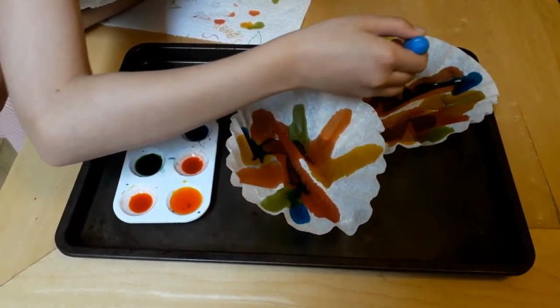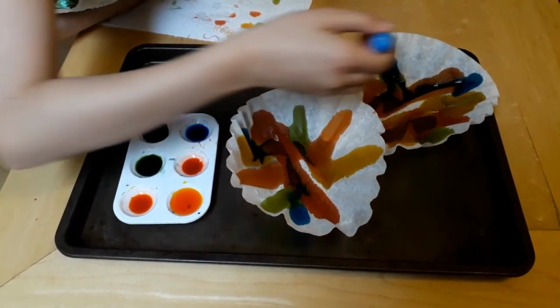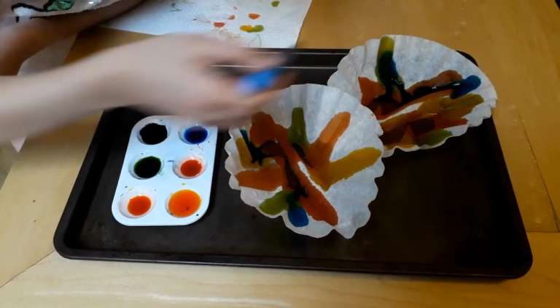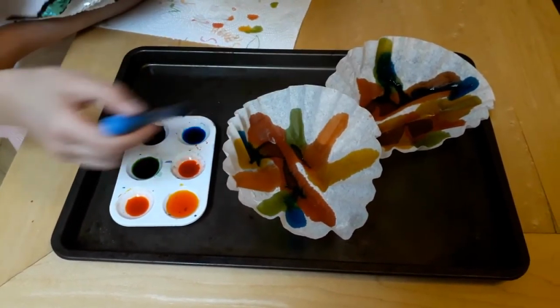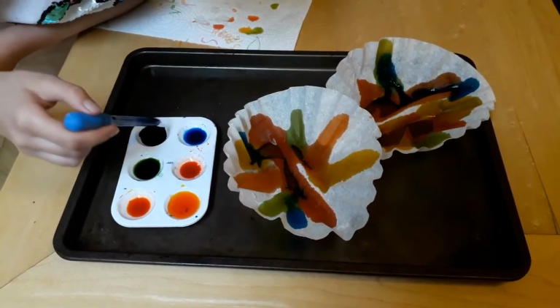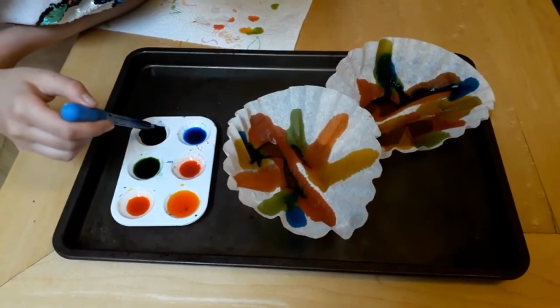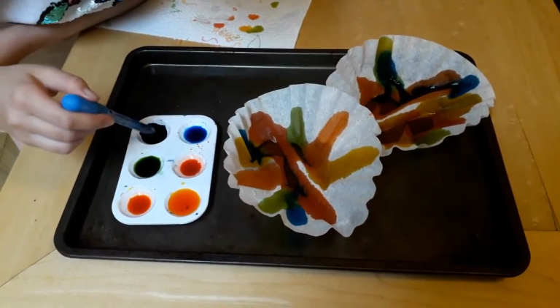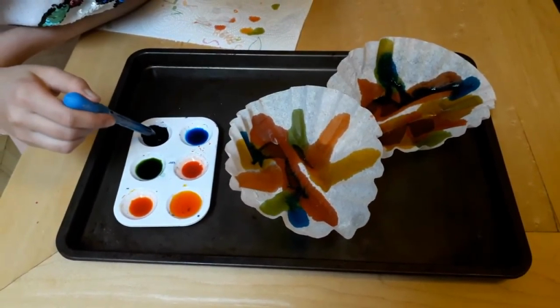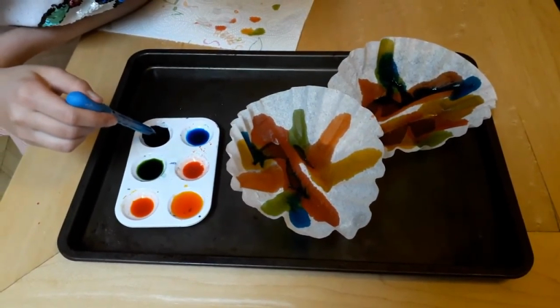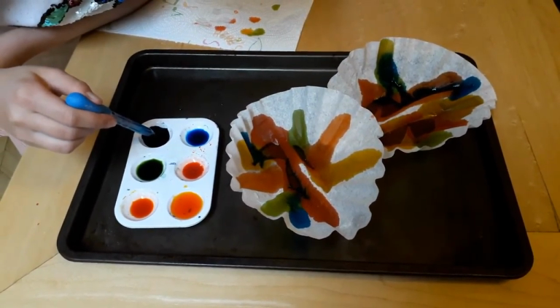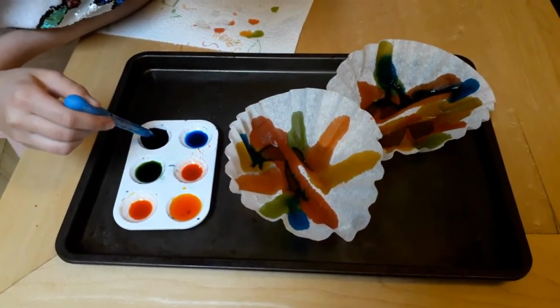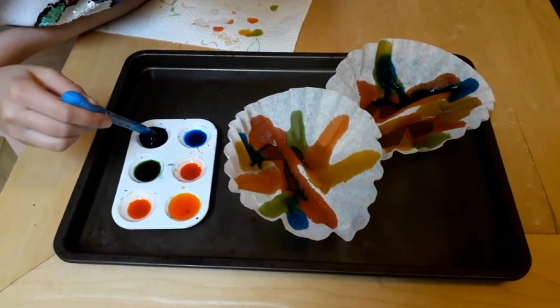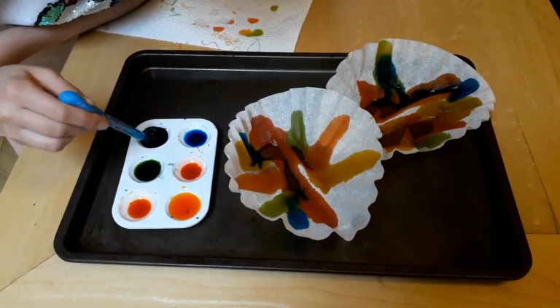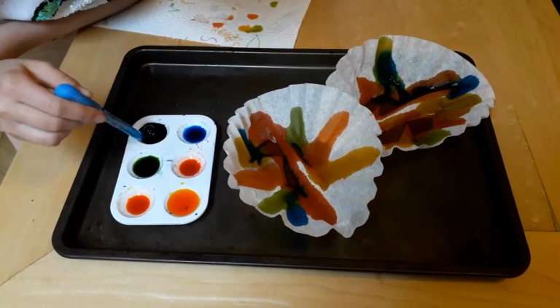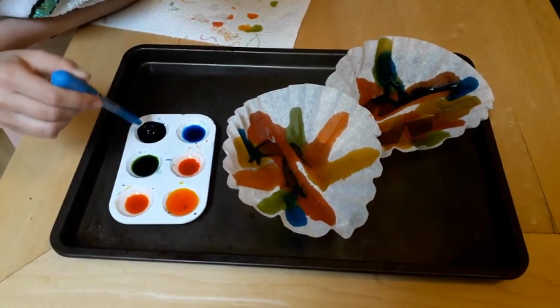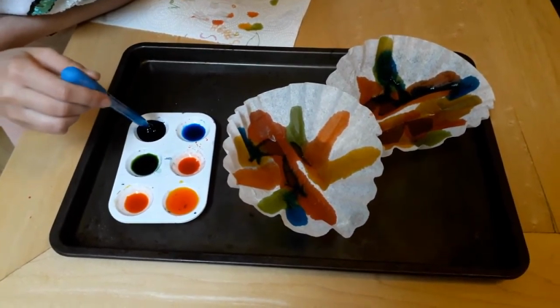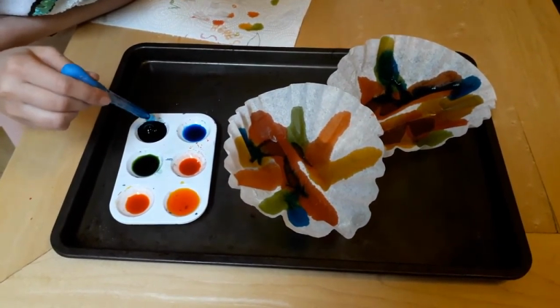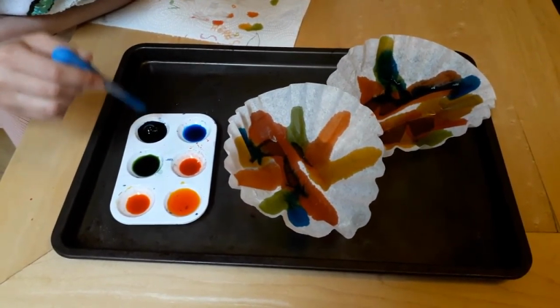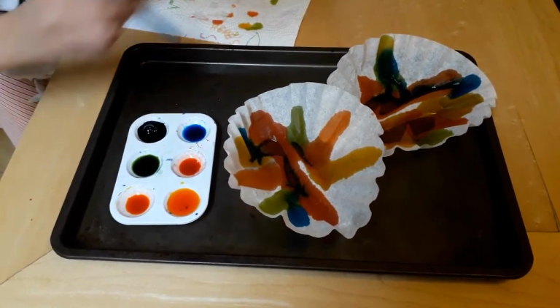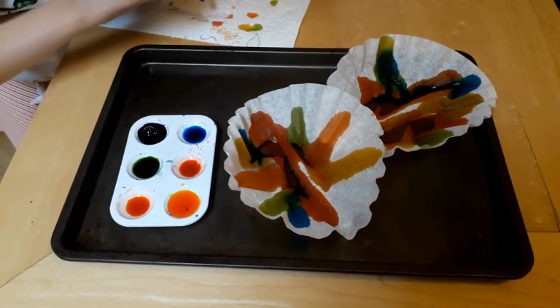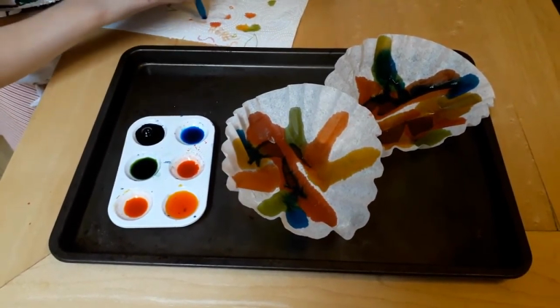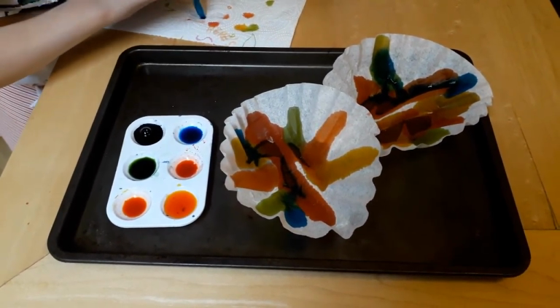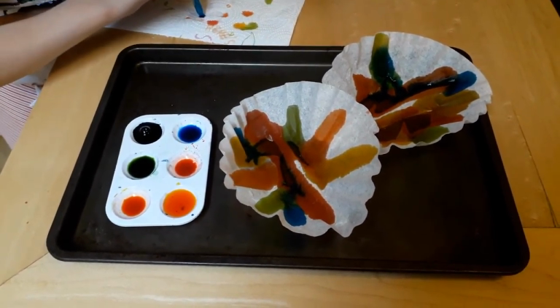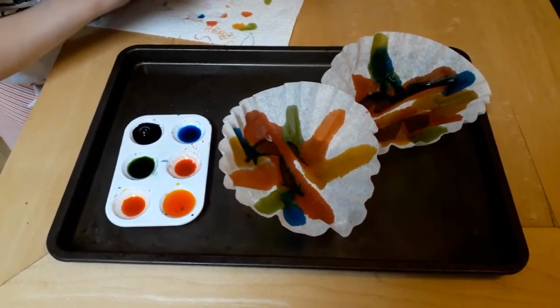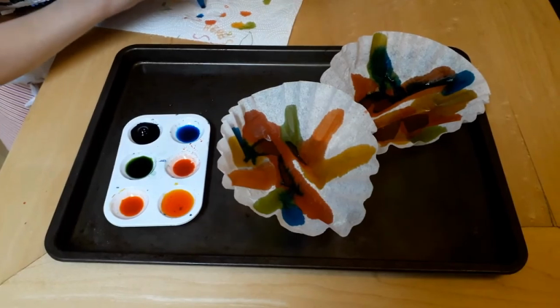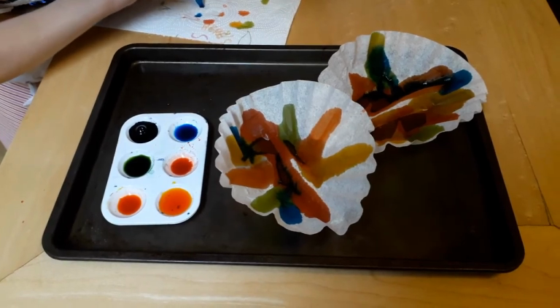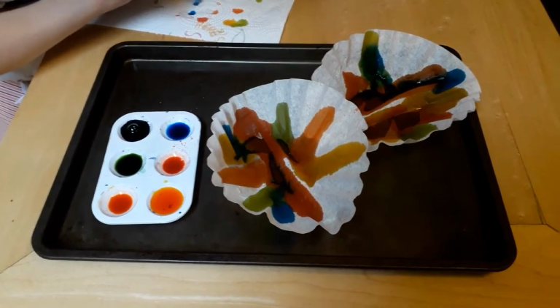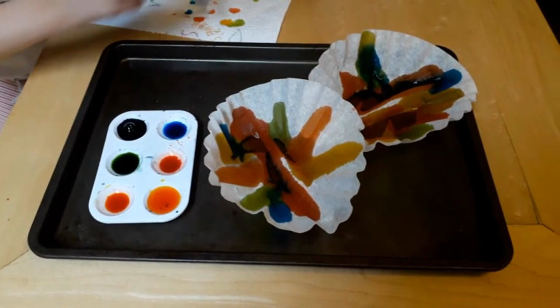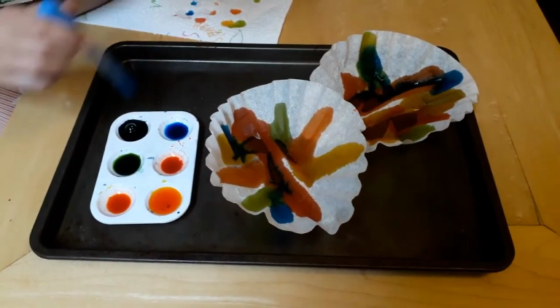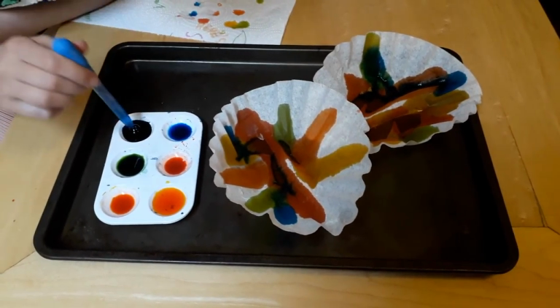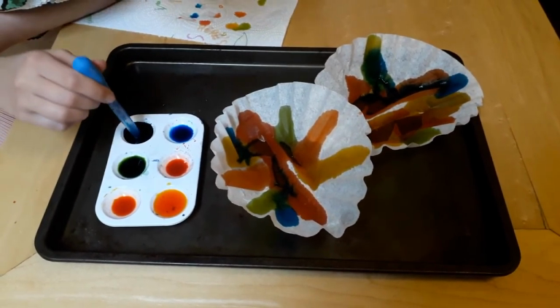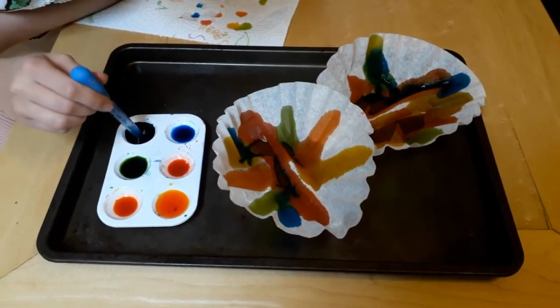And when you hang them to dry, they can be pretty in a window as well.